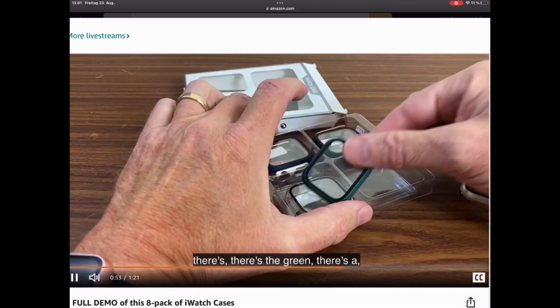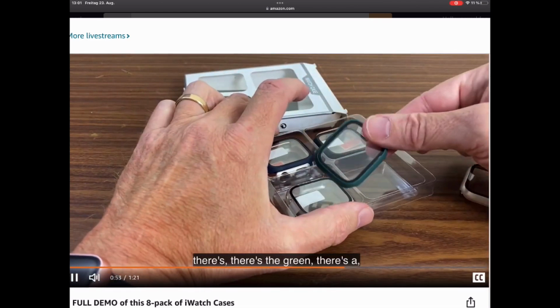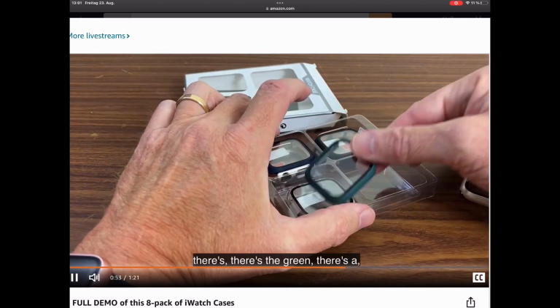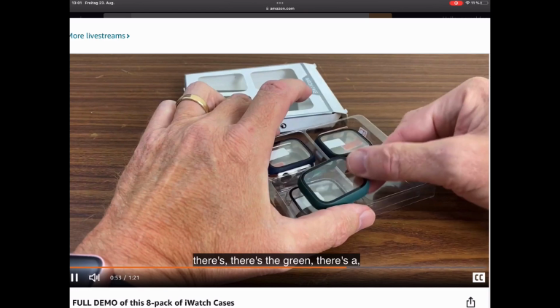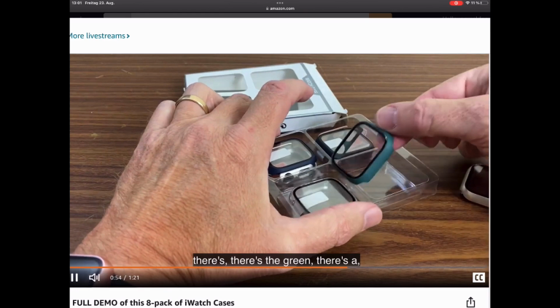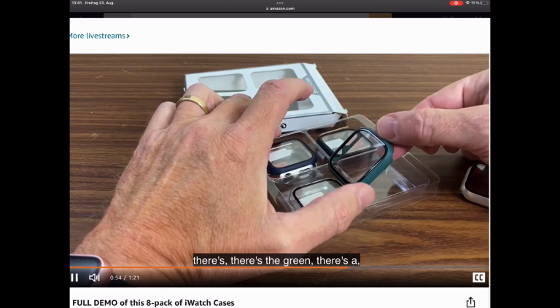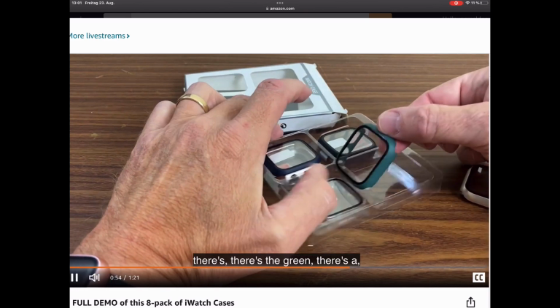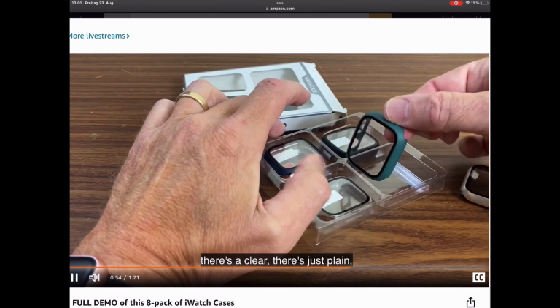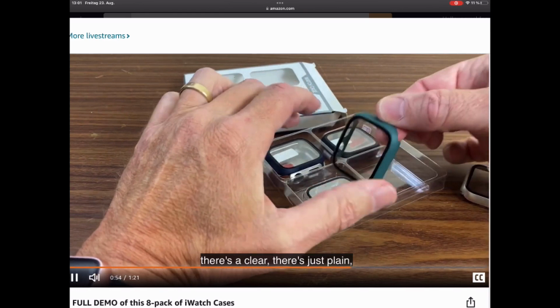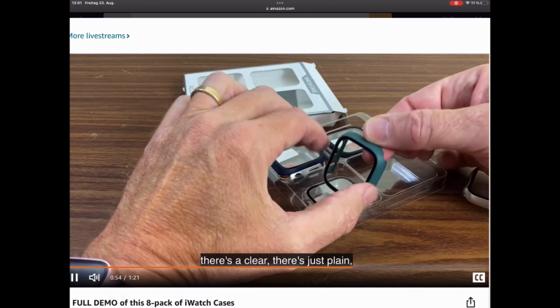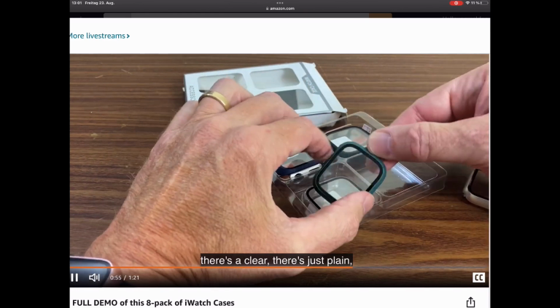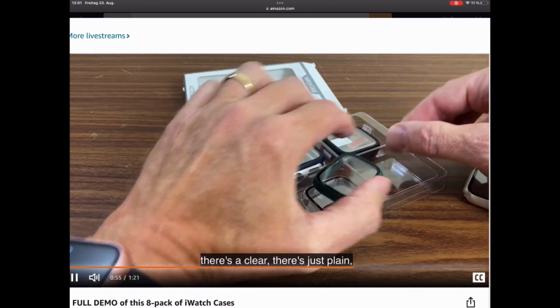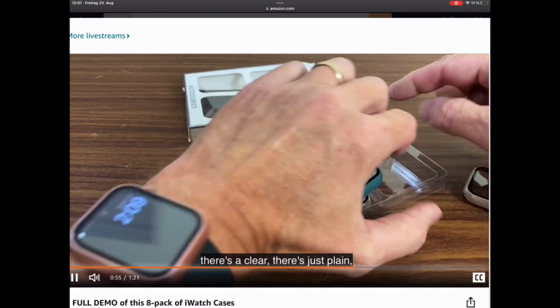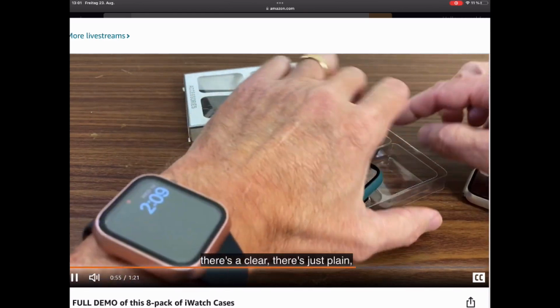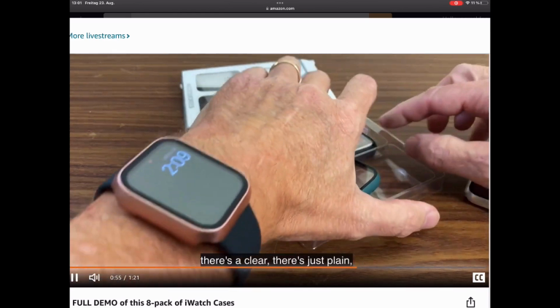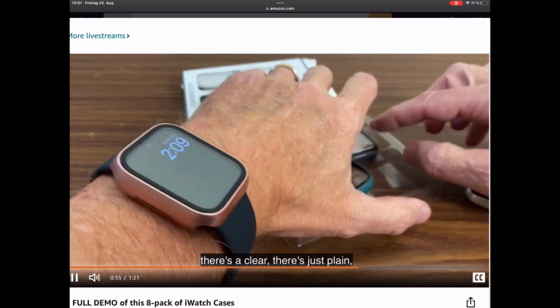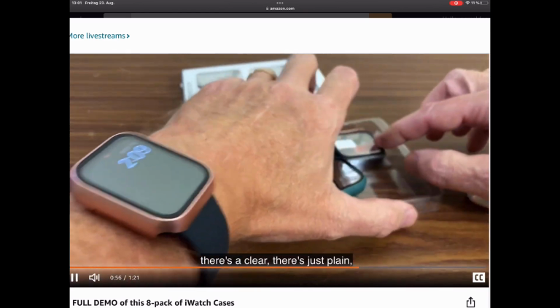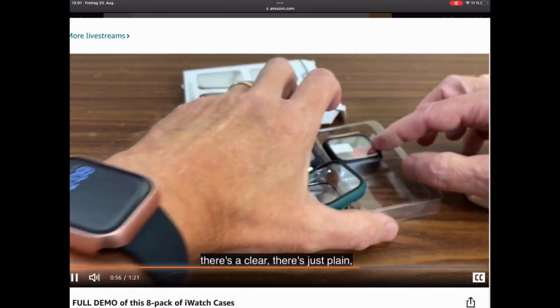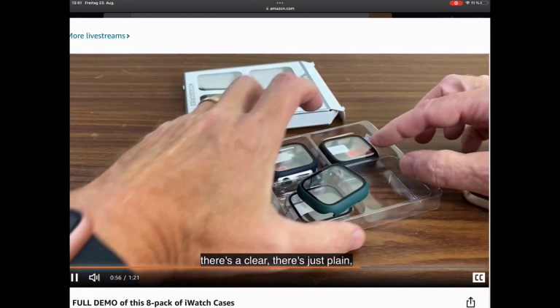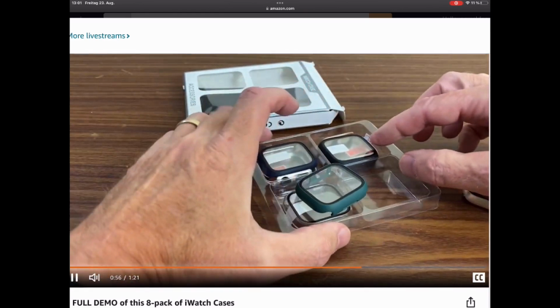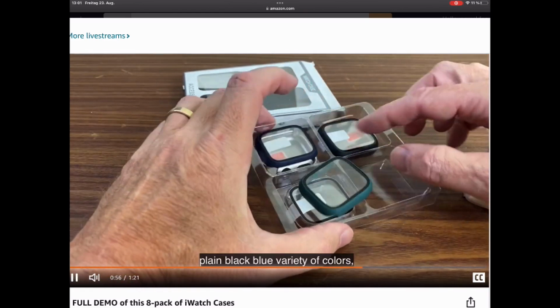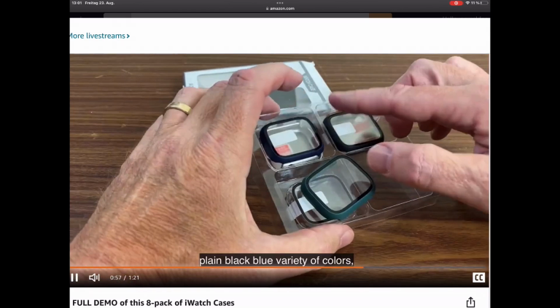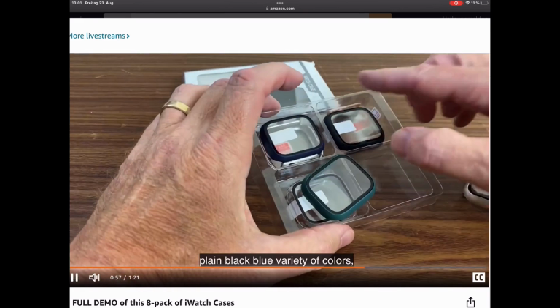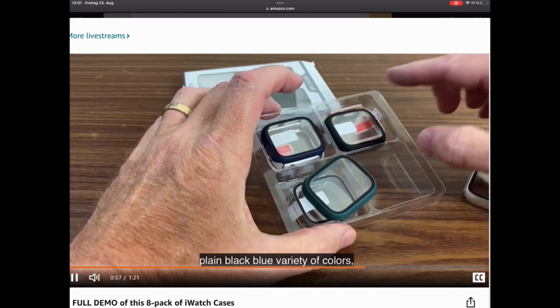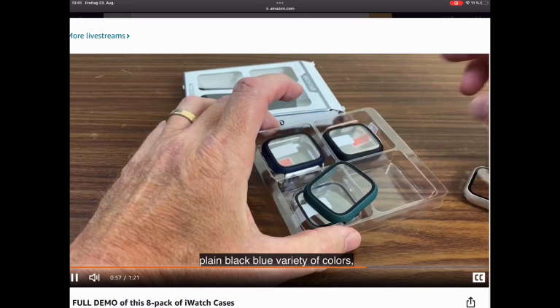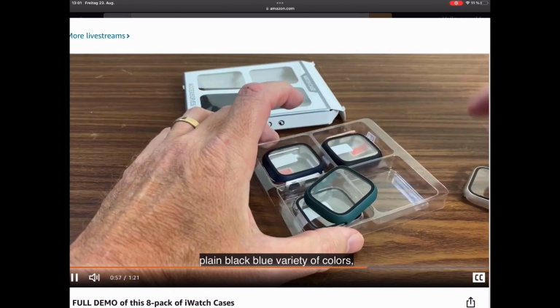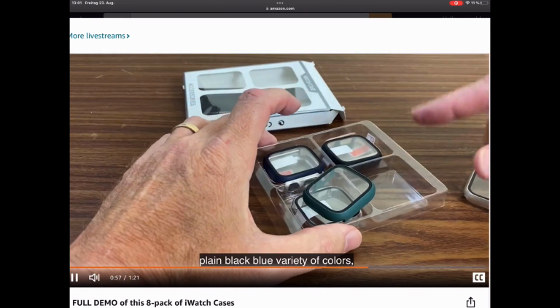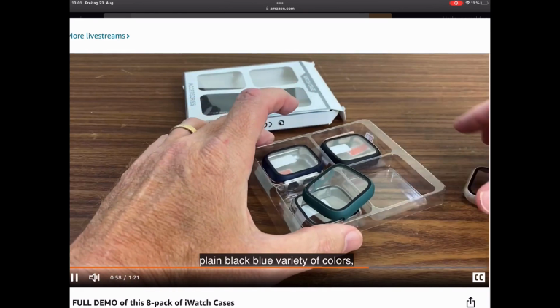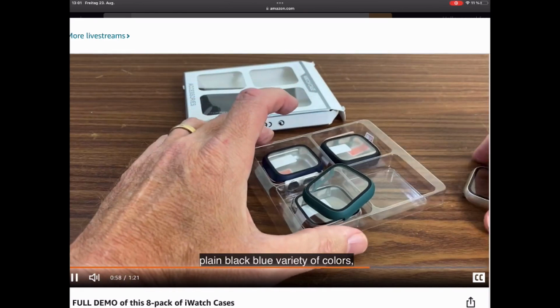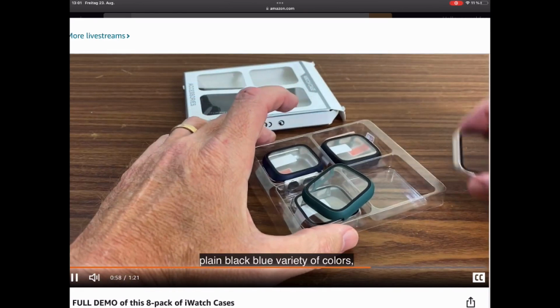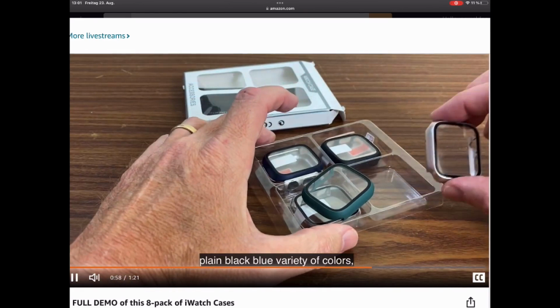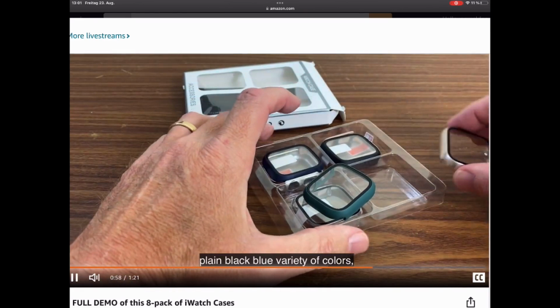There's the green, there's a clear, there's just plain black, blue — a variety of colors.